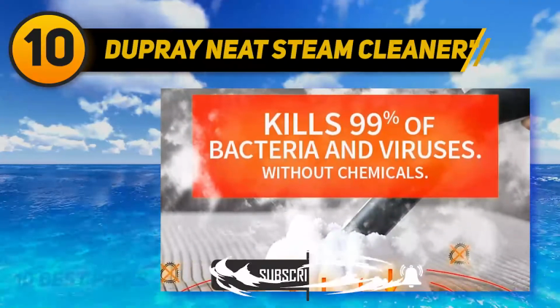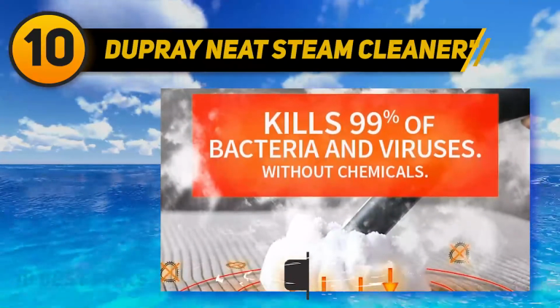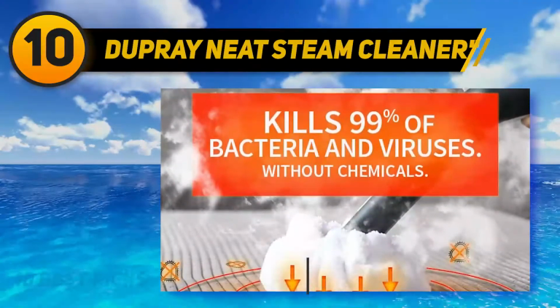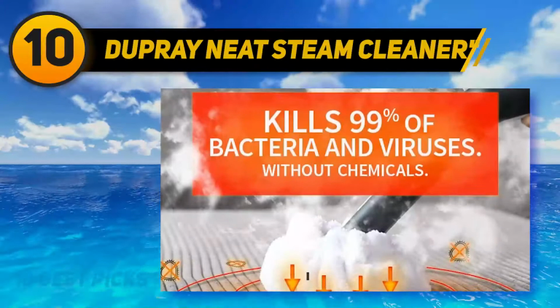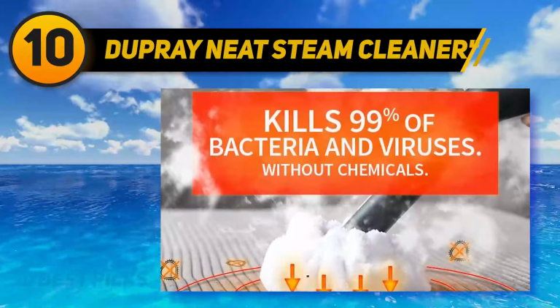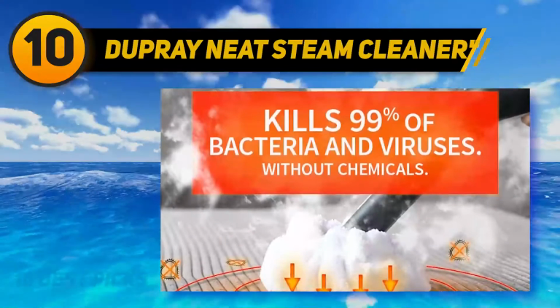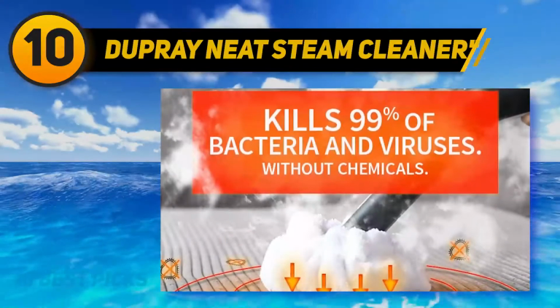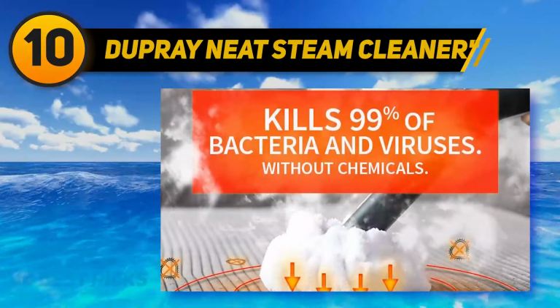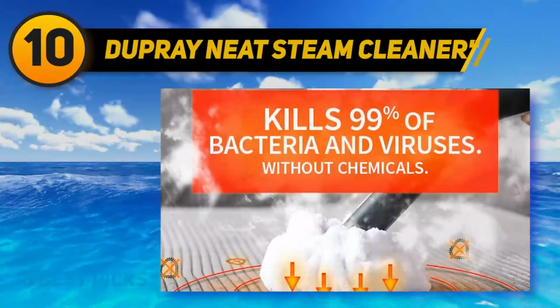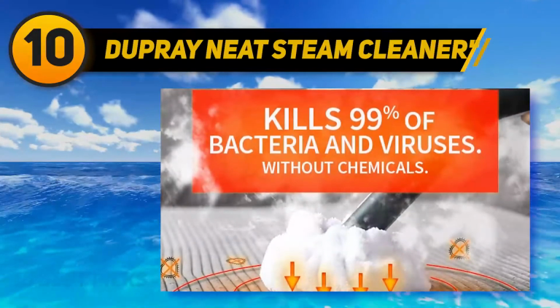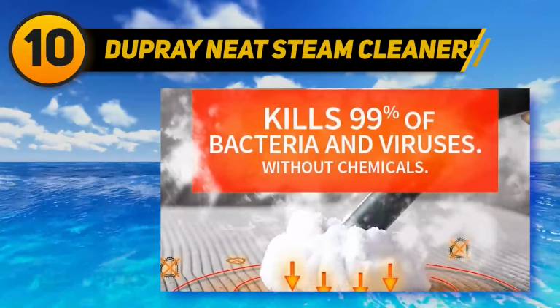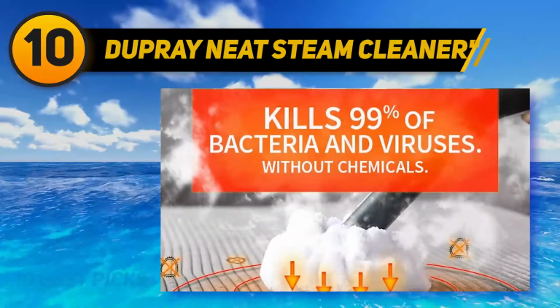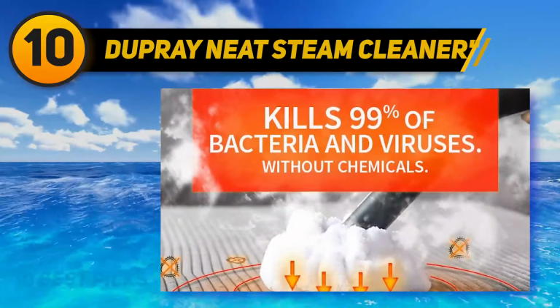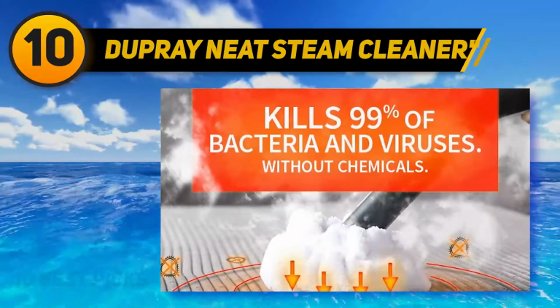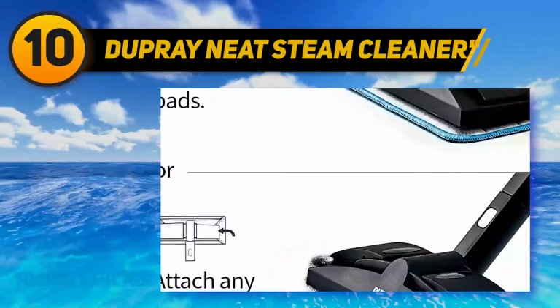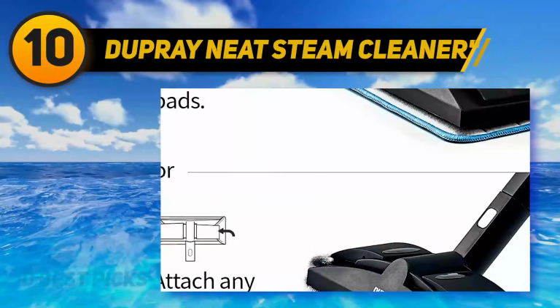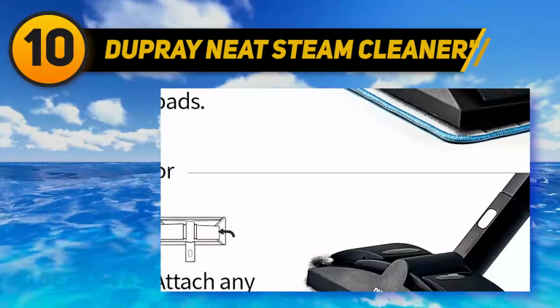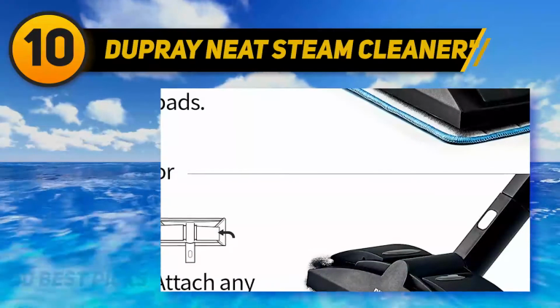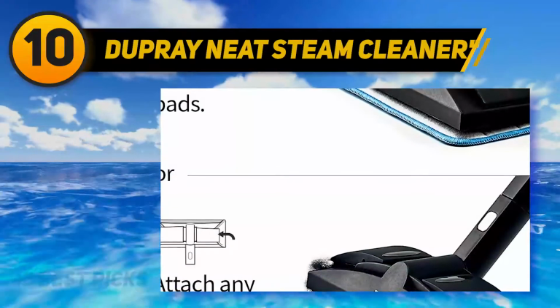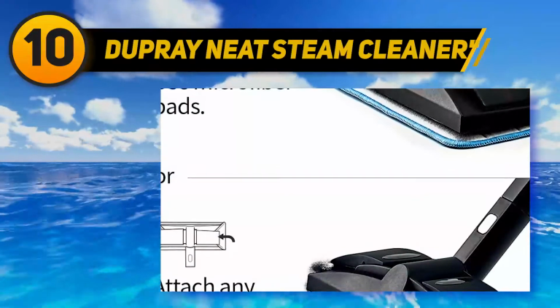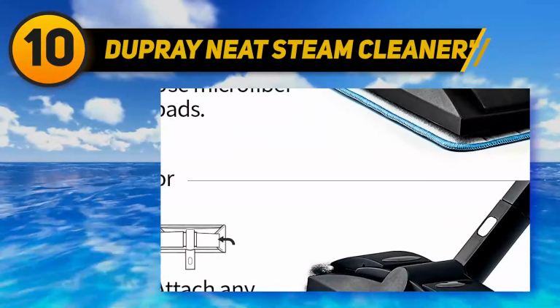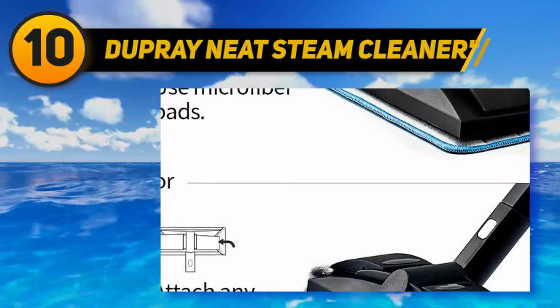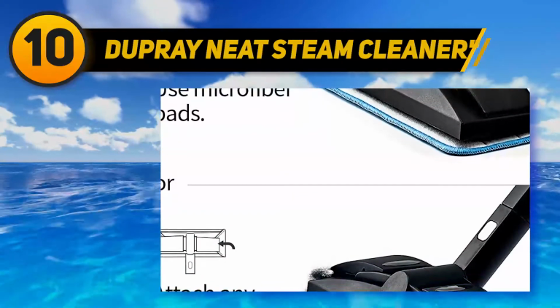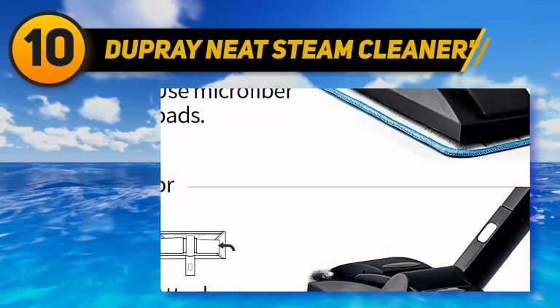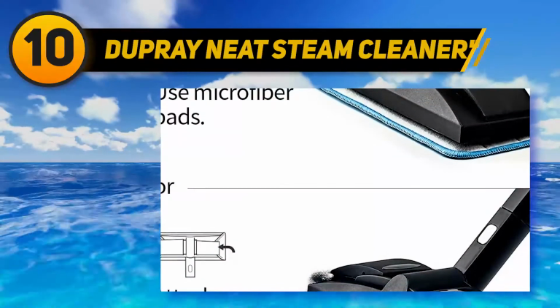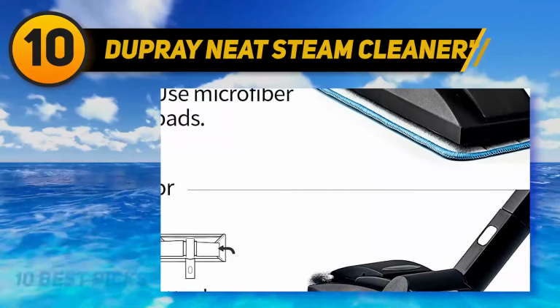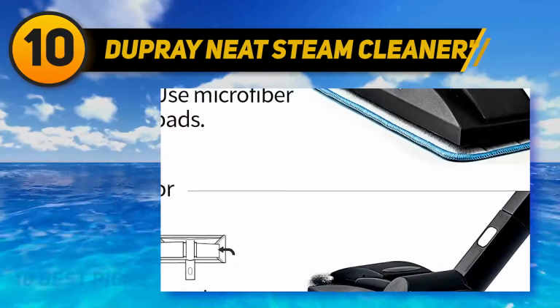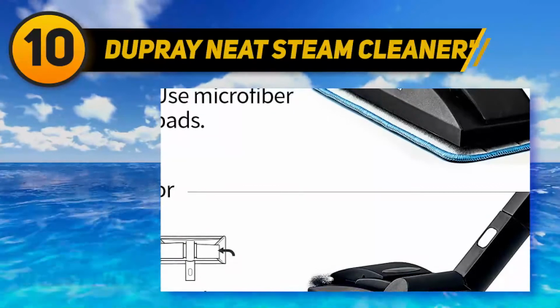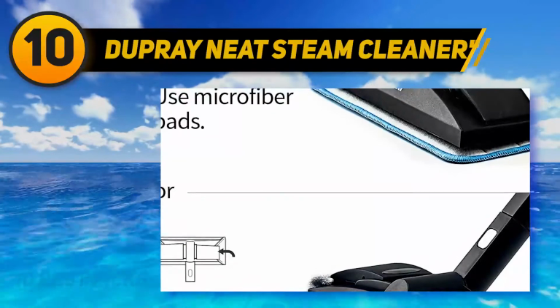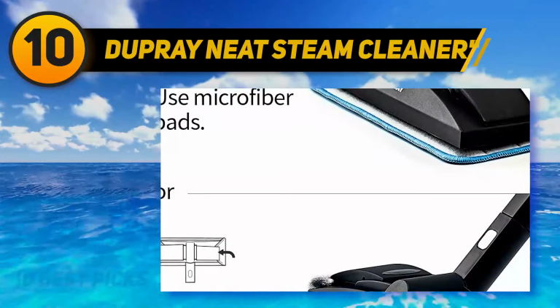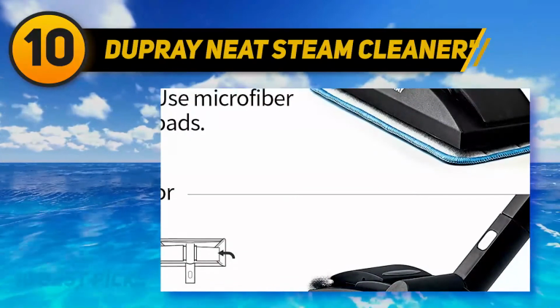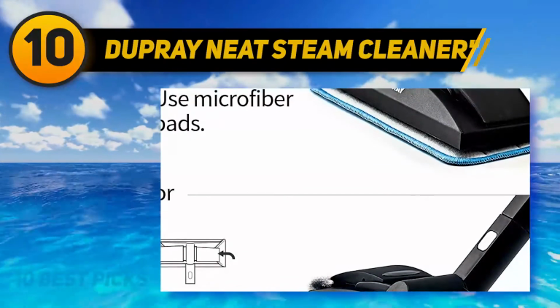The clean boost control is used for adding more detergent to sticky, greasy, or extremely dirty parts of your laminate floors.